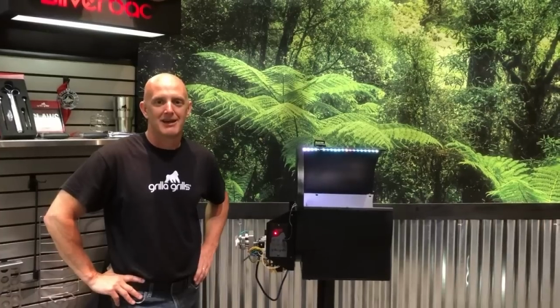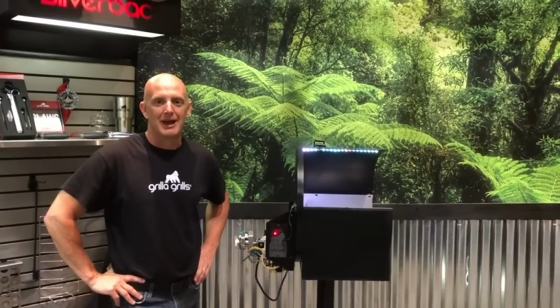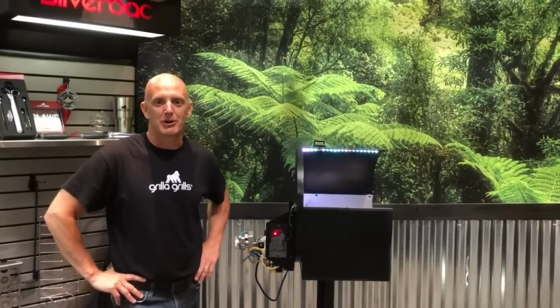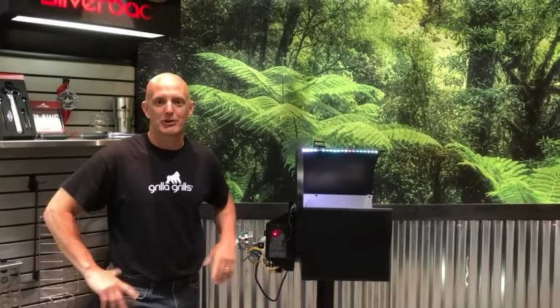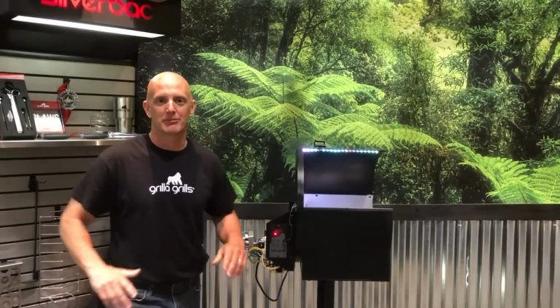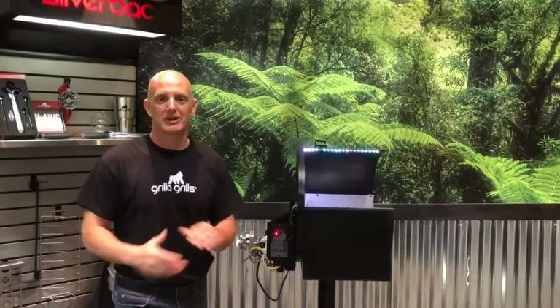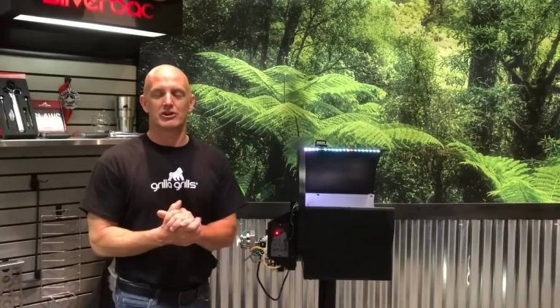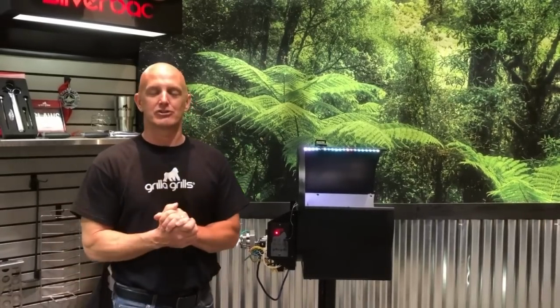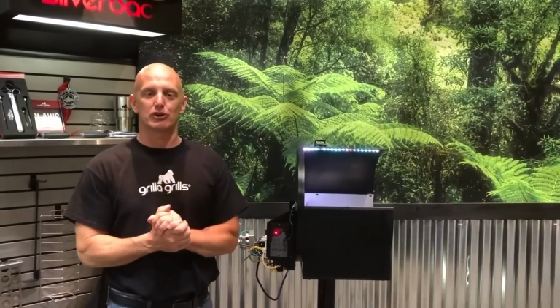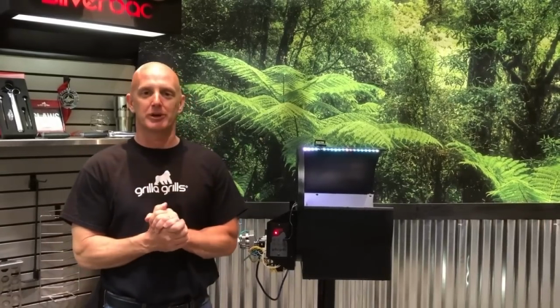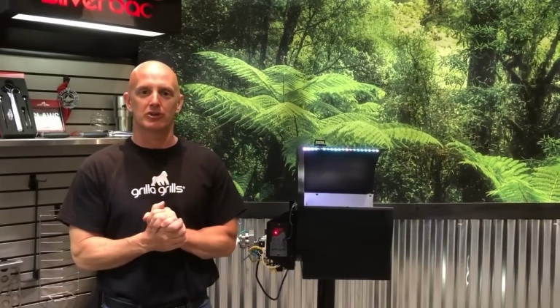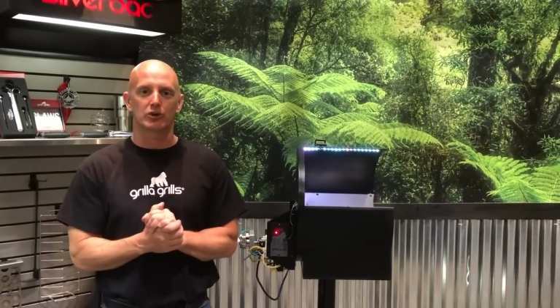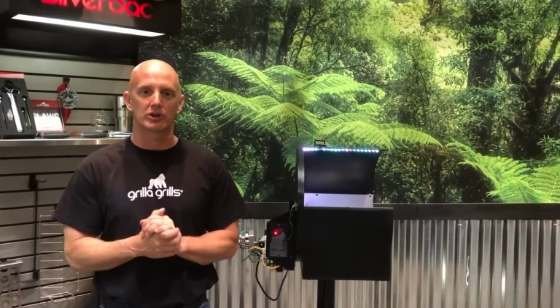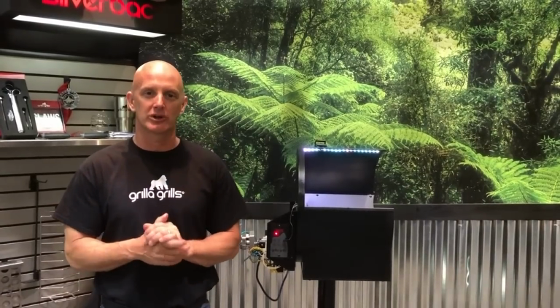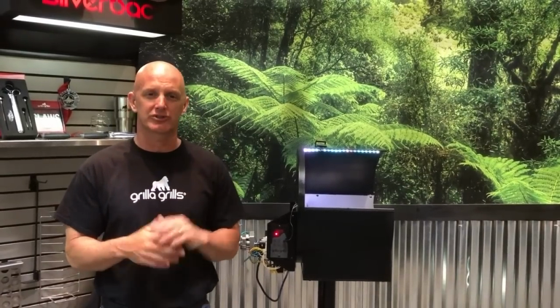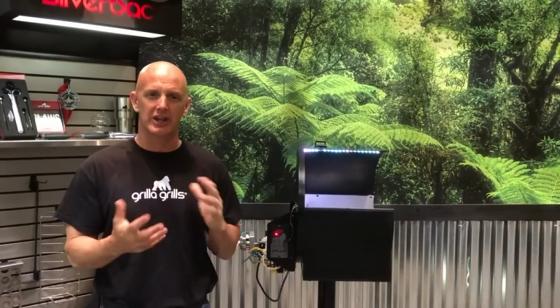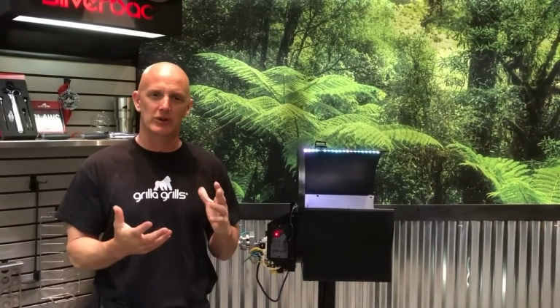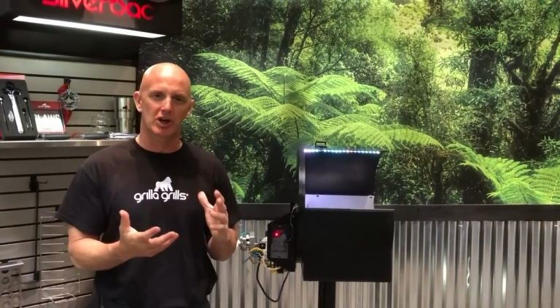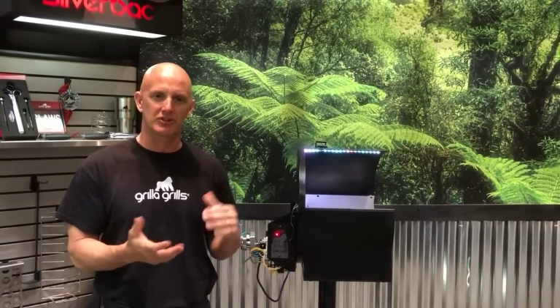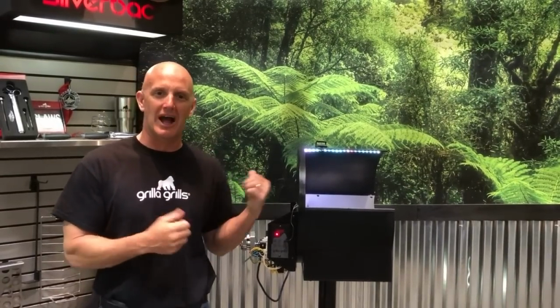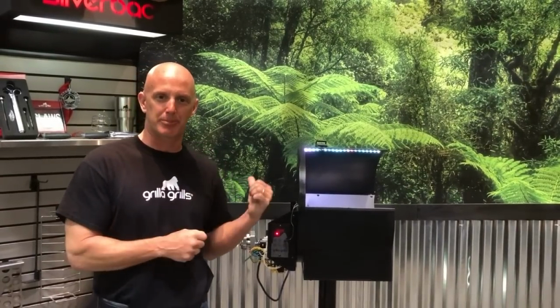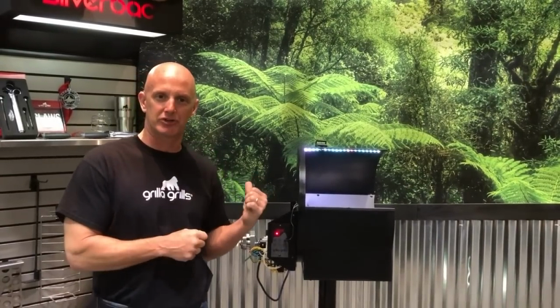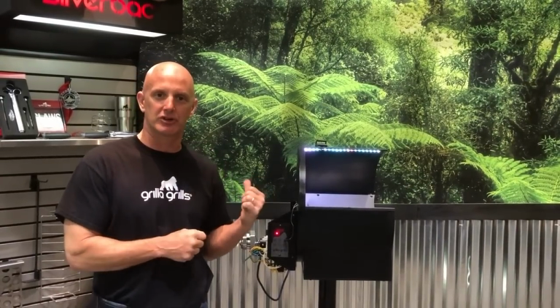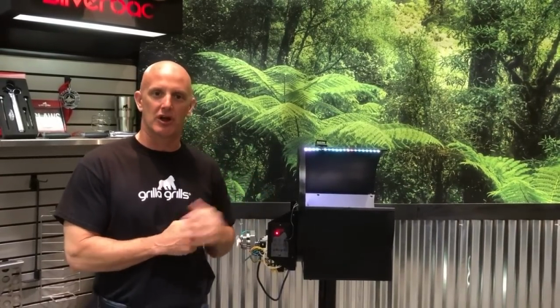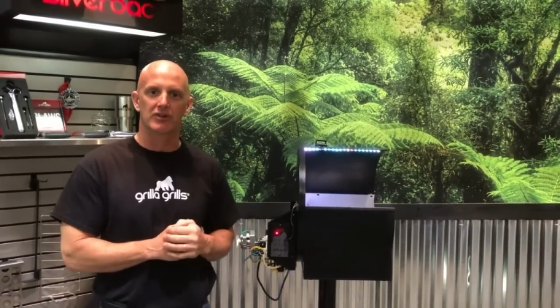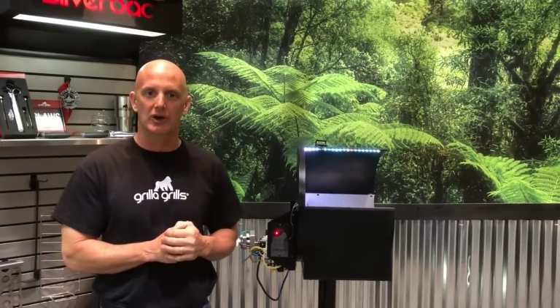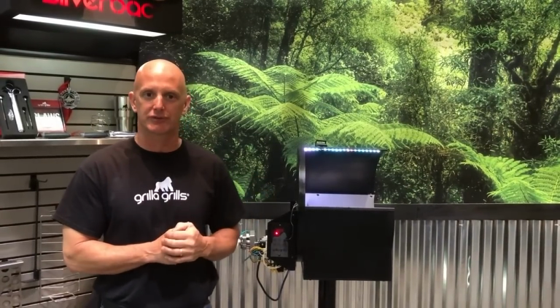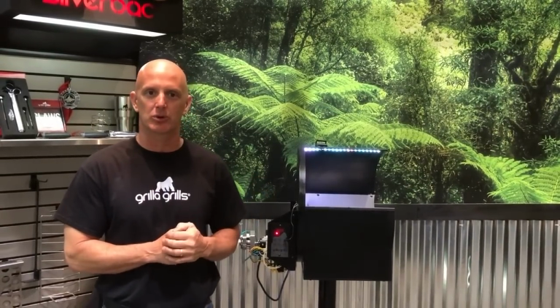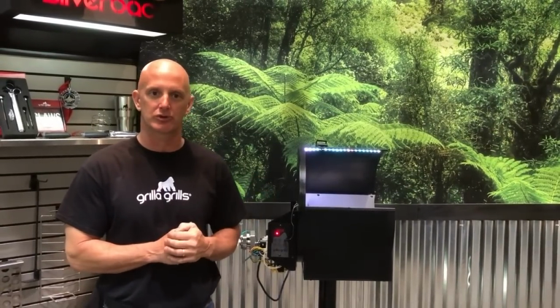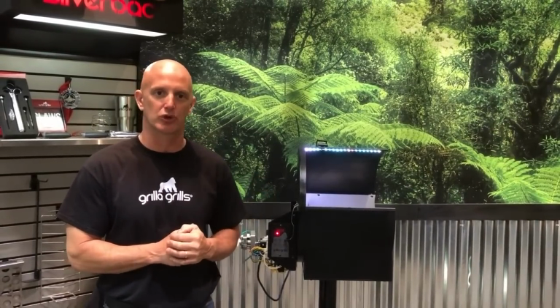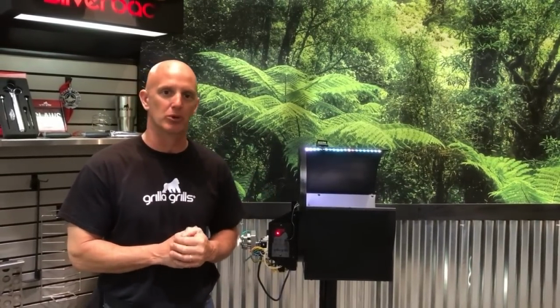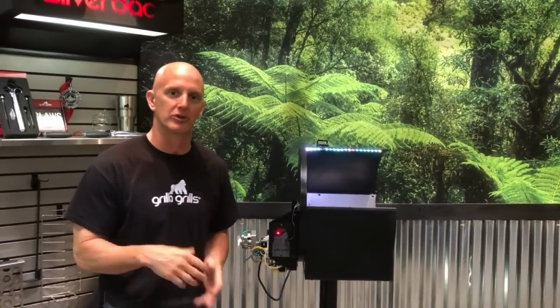Hi, Mark Graham, Engineering Sales Manager here at Grilla Grills. Today I want to talk about the operation of the Alpha Smoke control board.